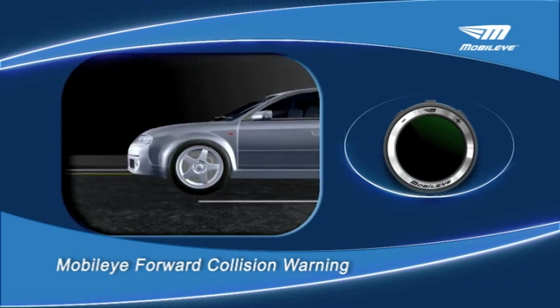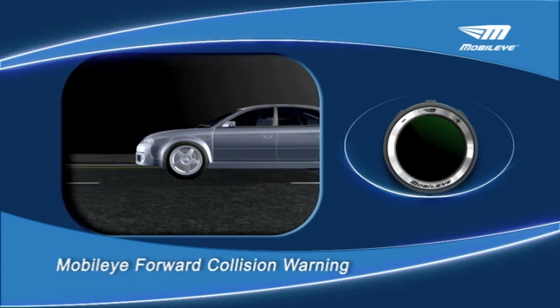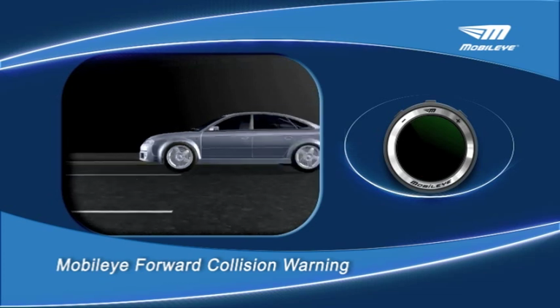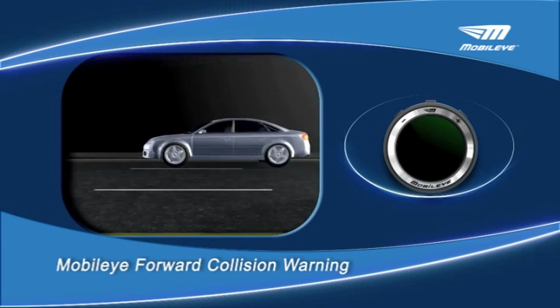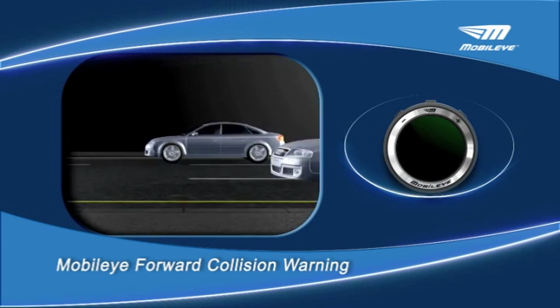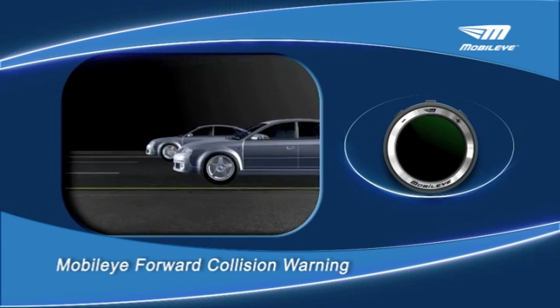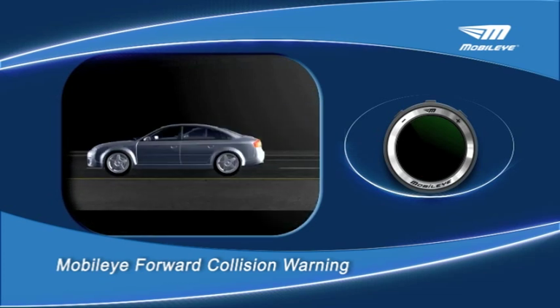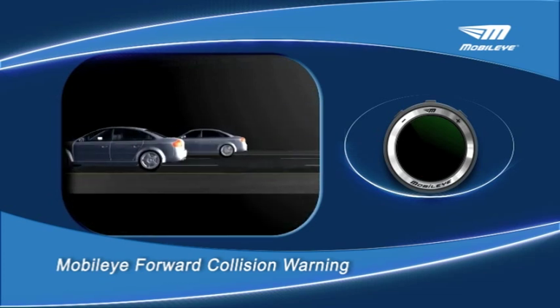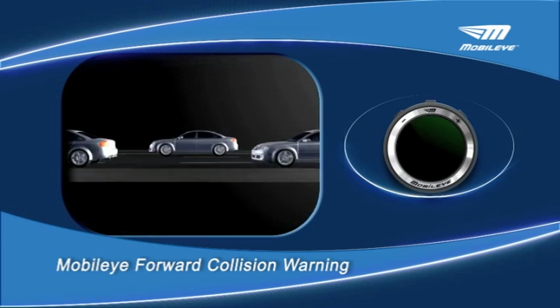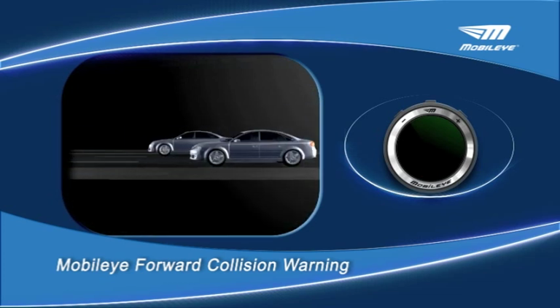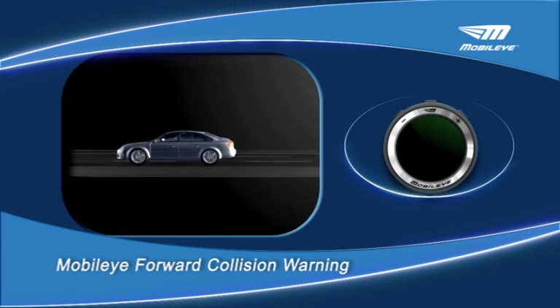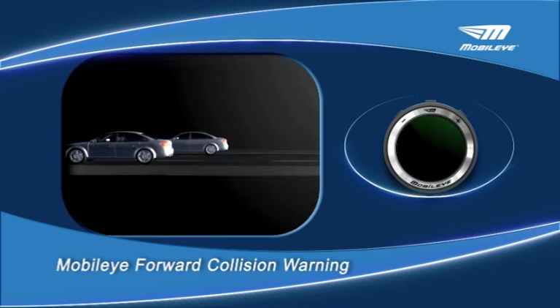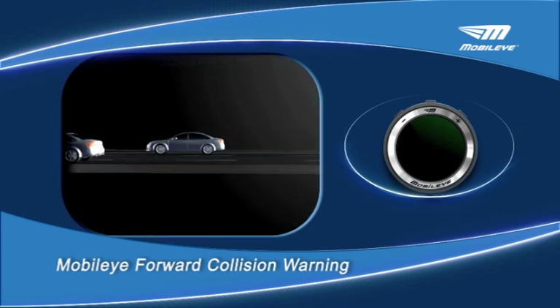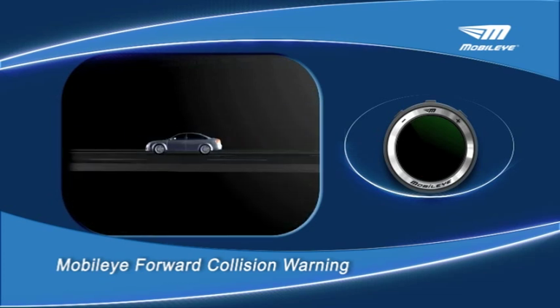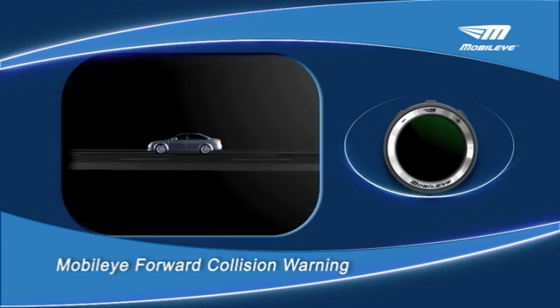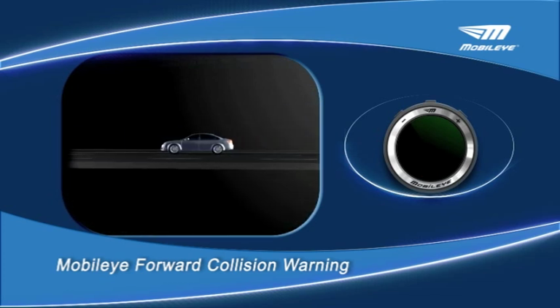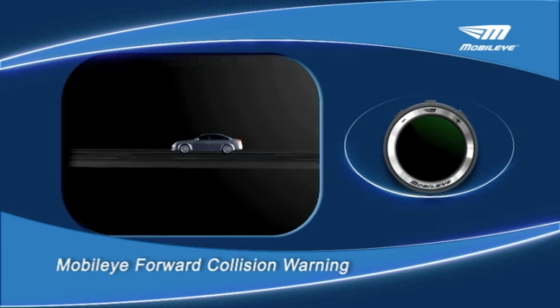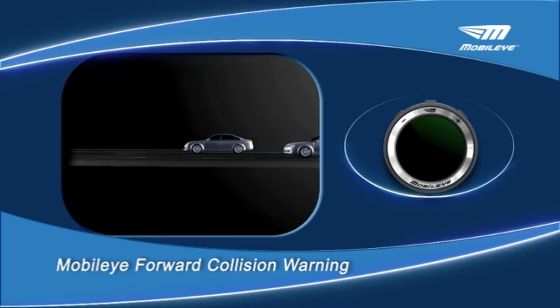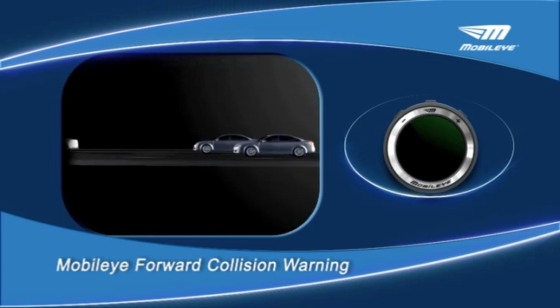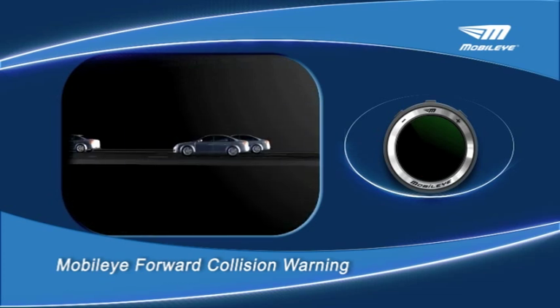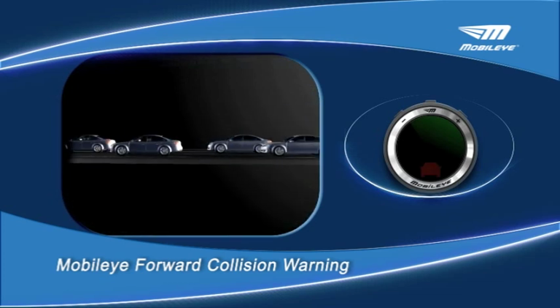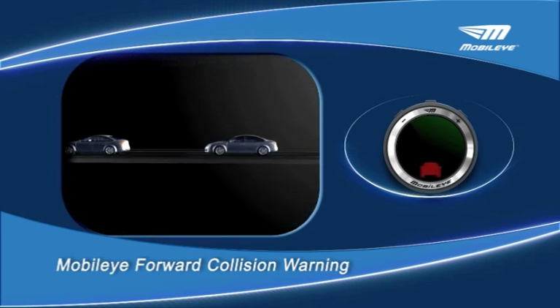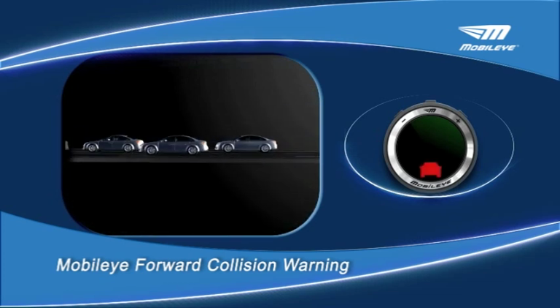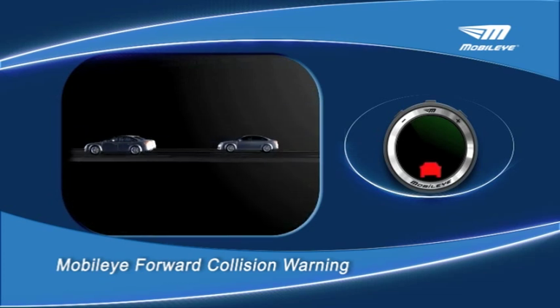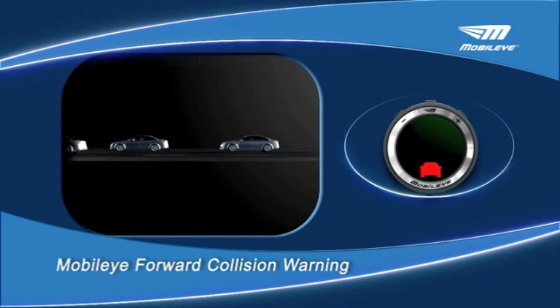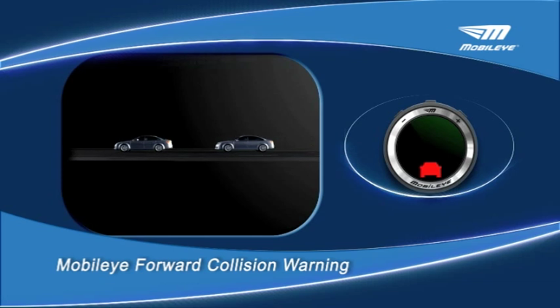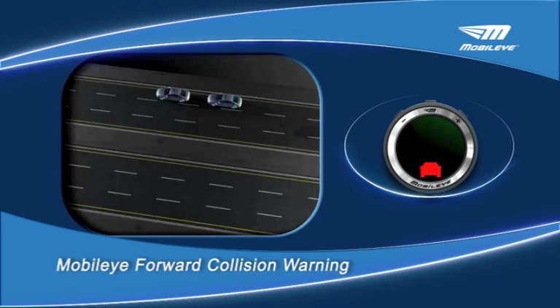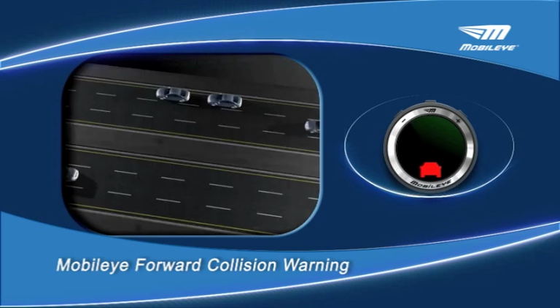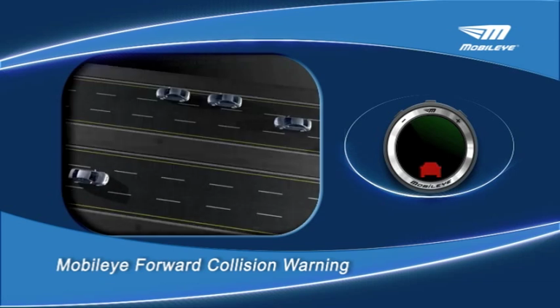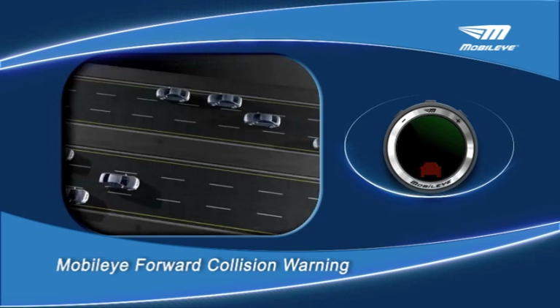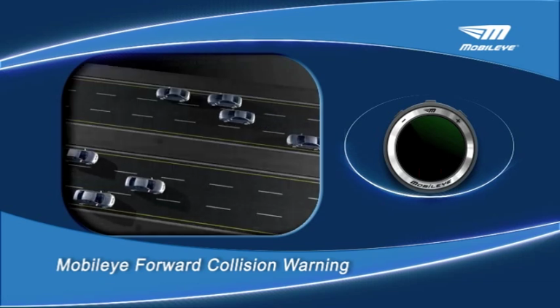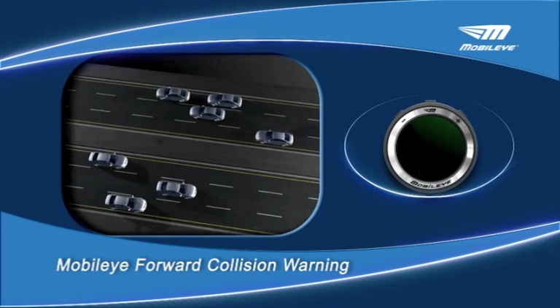Studies show that even one second of early warning can make a serious difference, both in everyday urban driving as well as the open motorway.